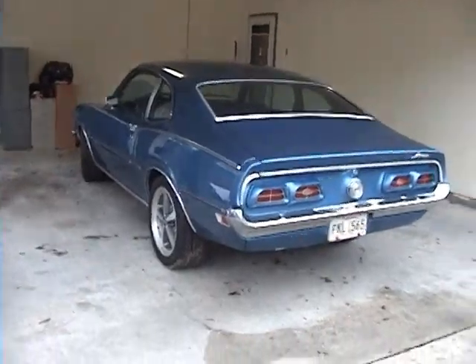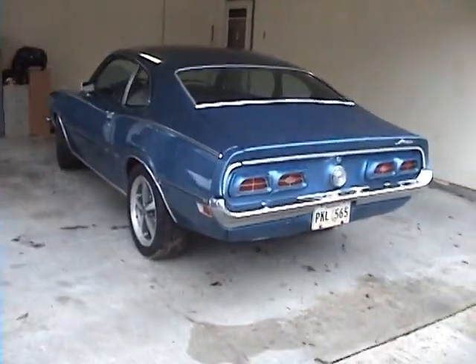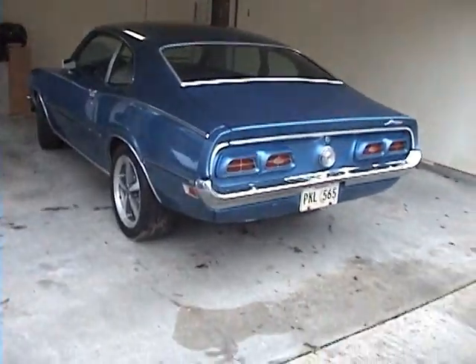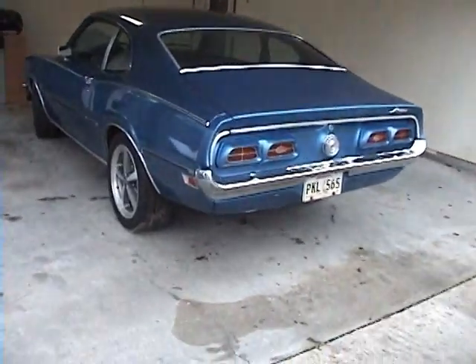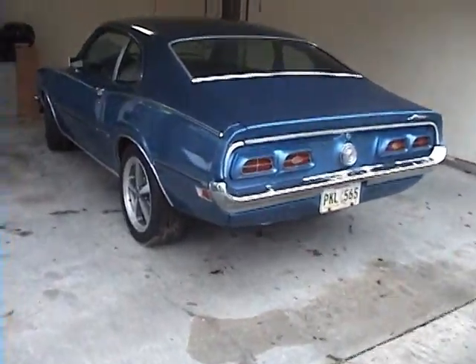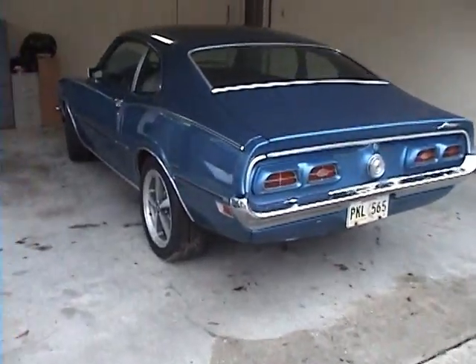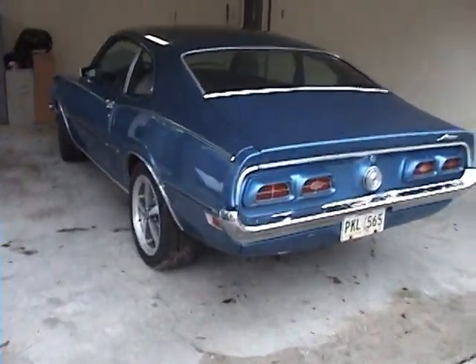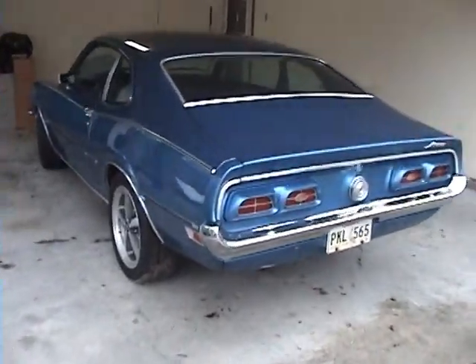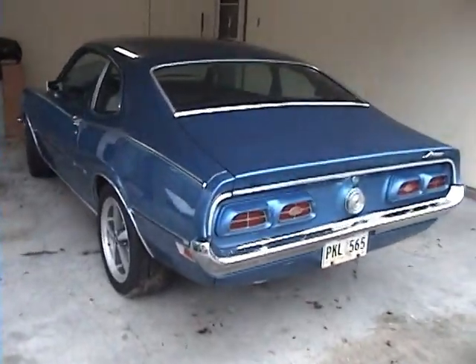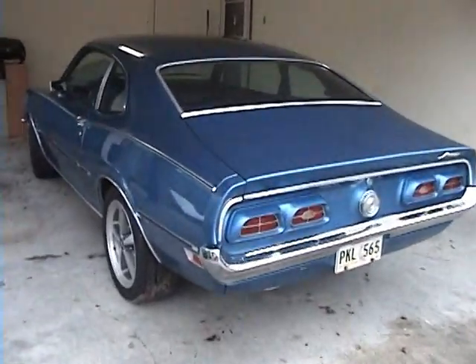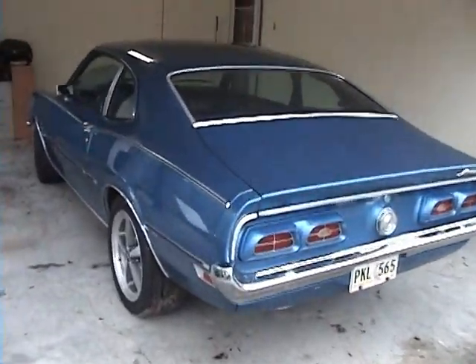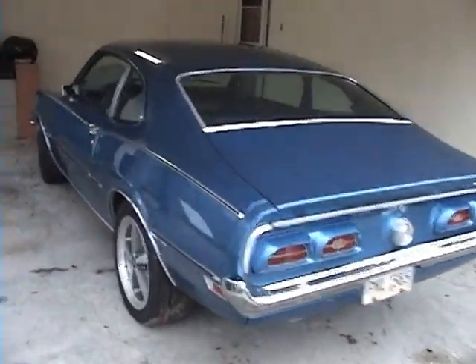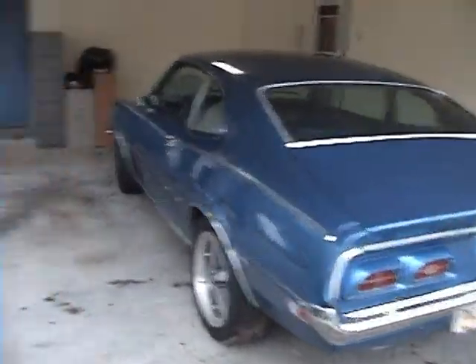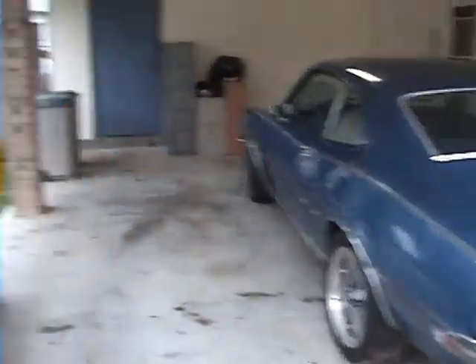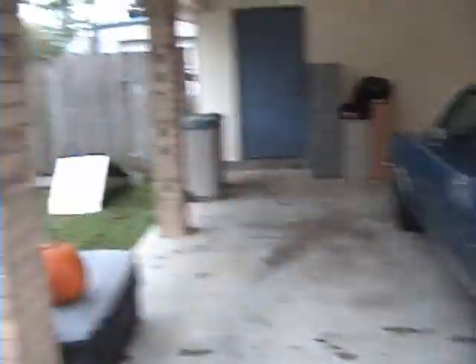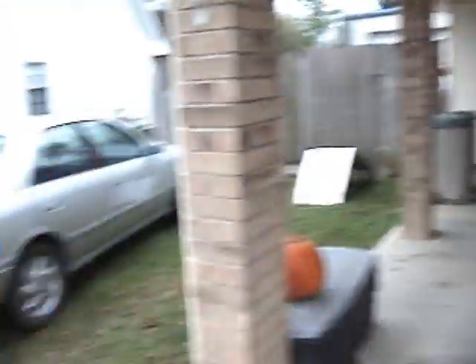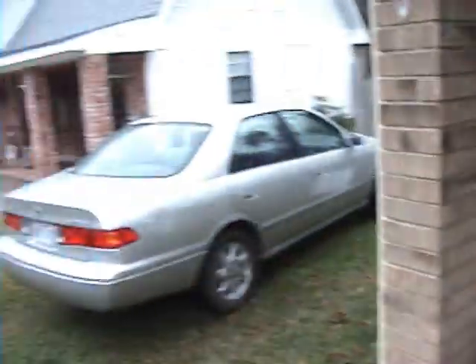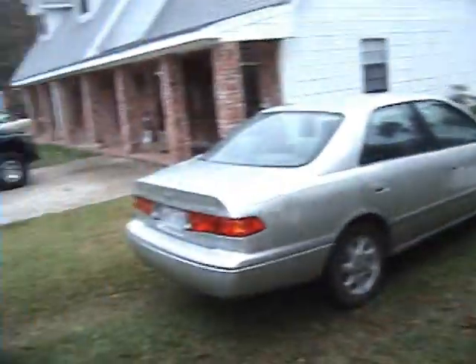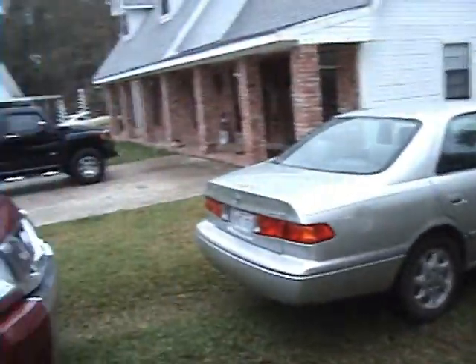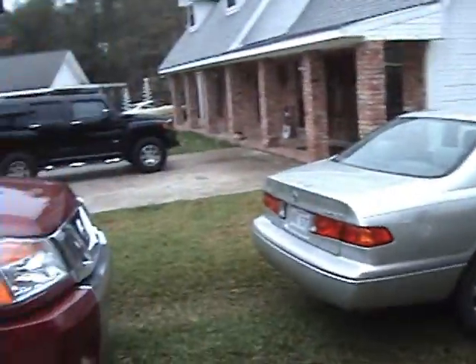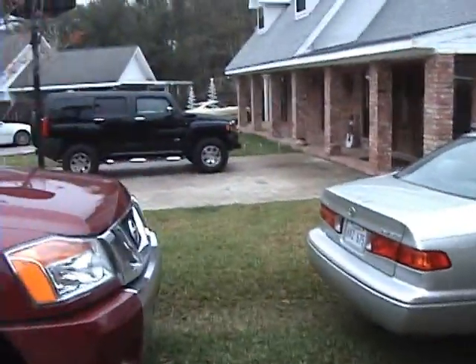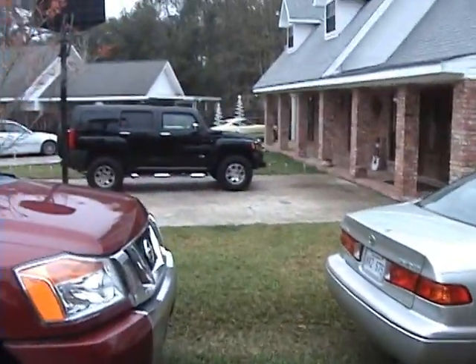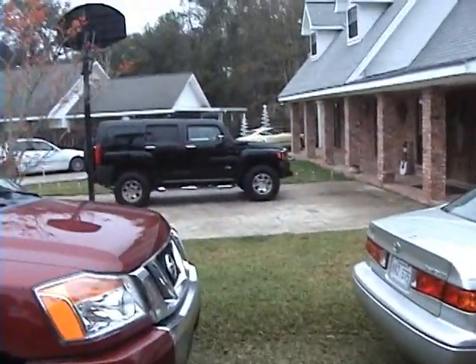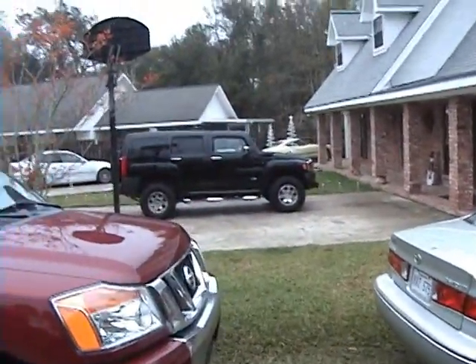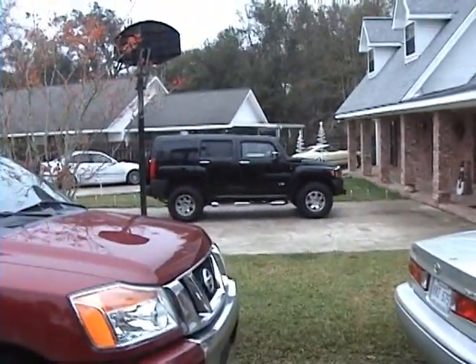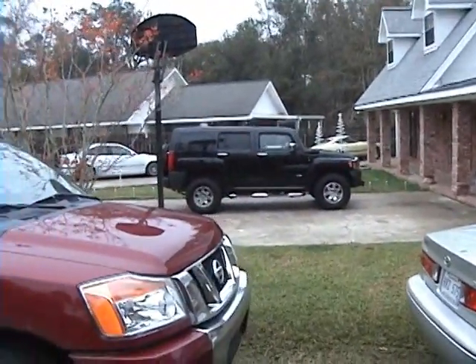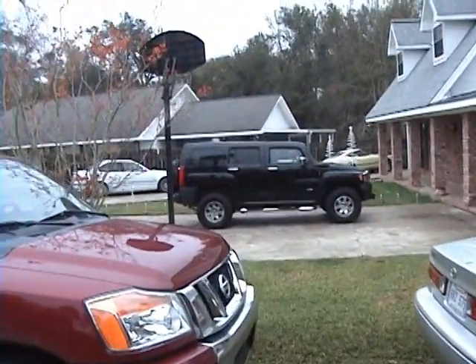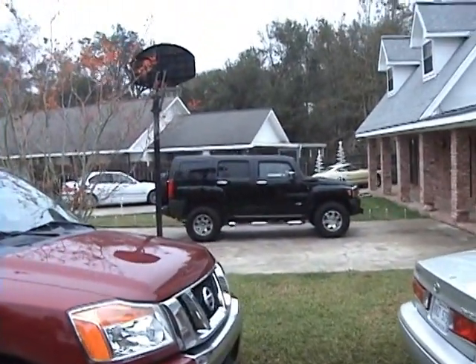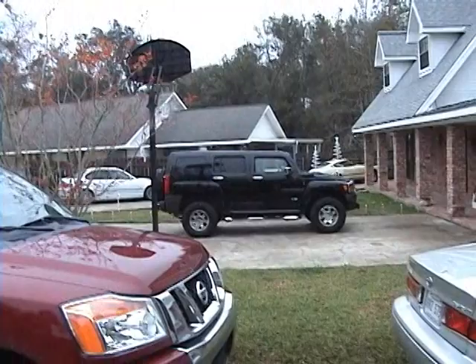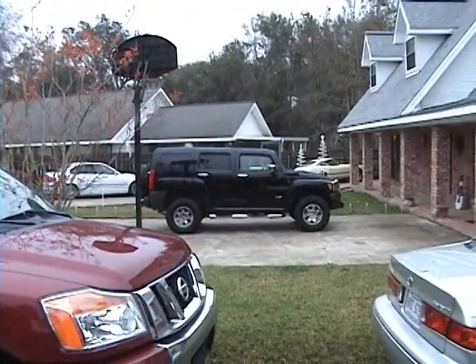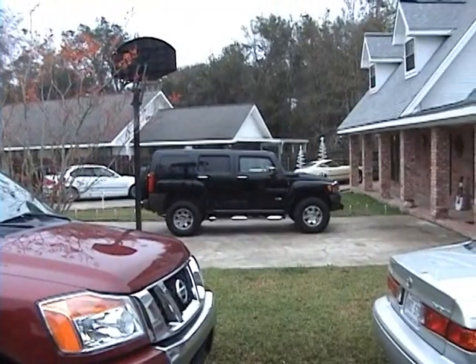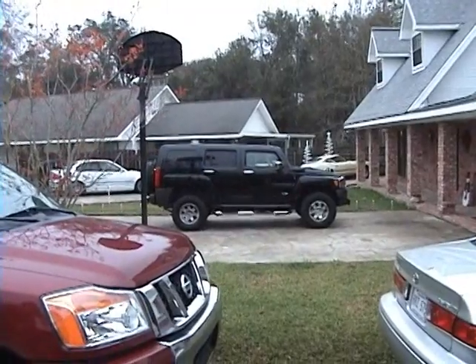The real reason I want to sell it is because I want to get a Hummer like the next door neighbor.